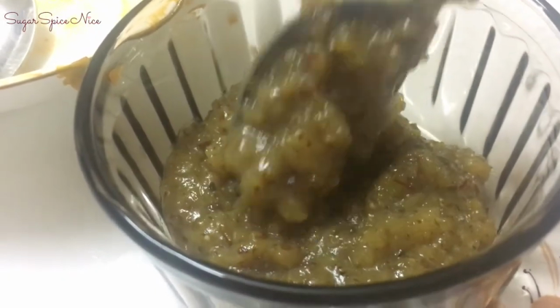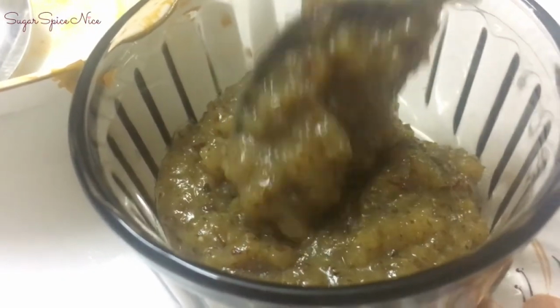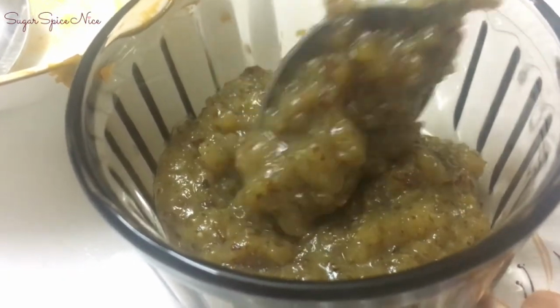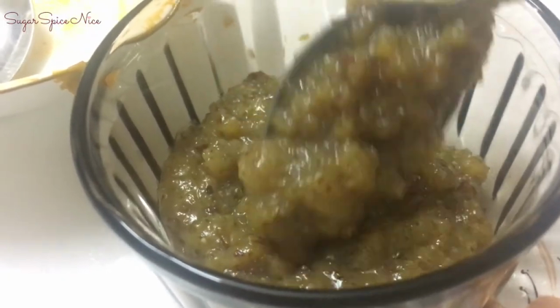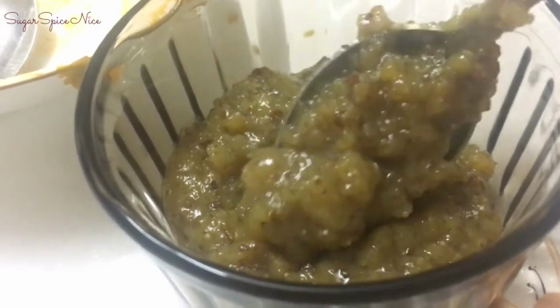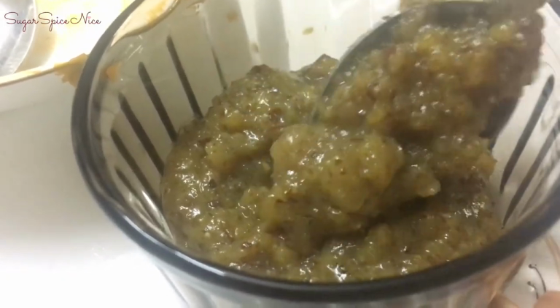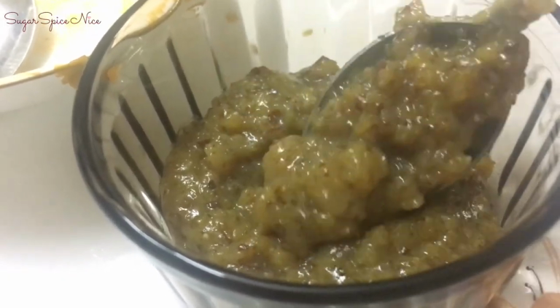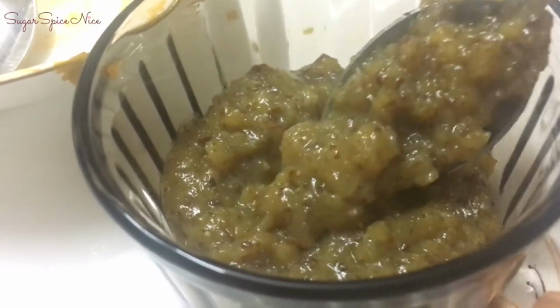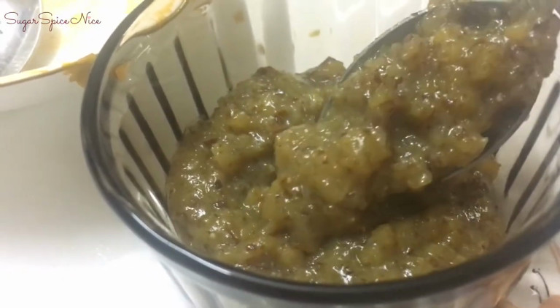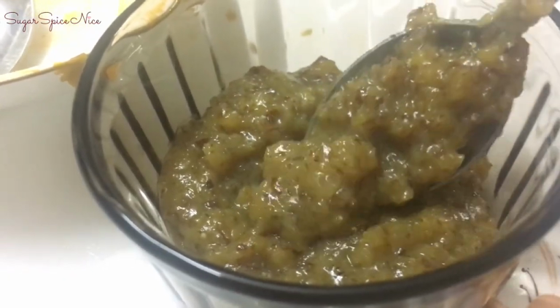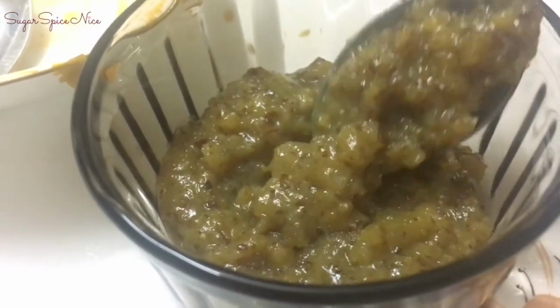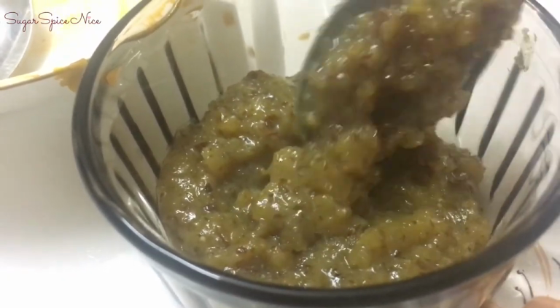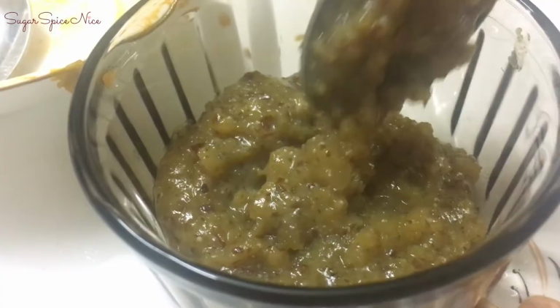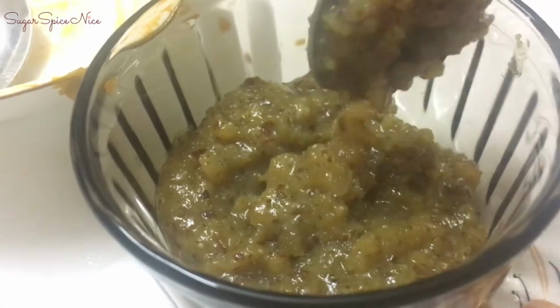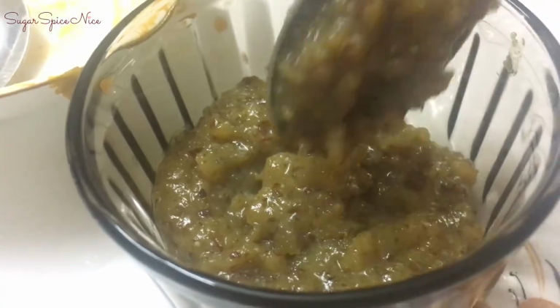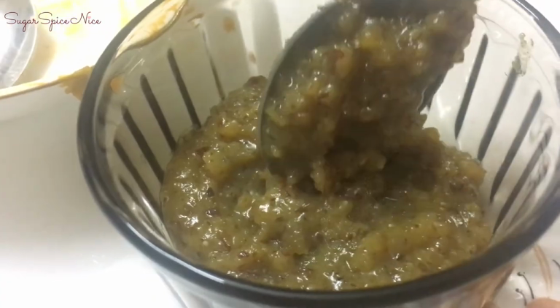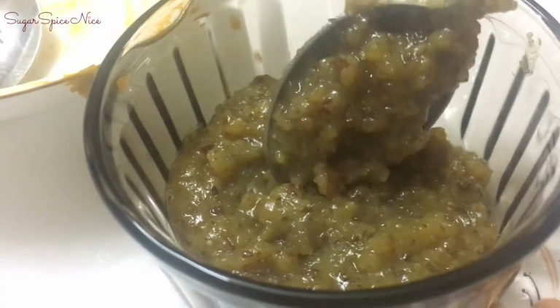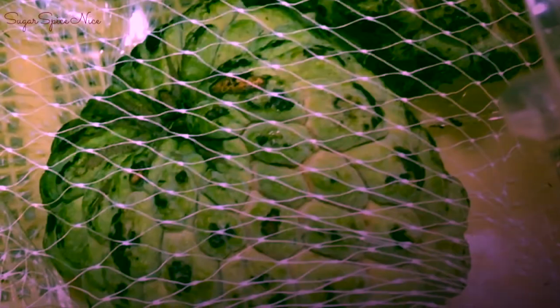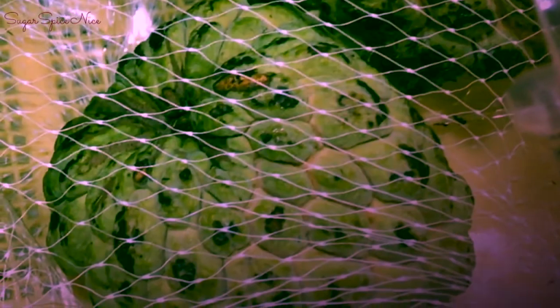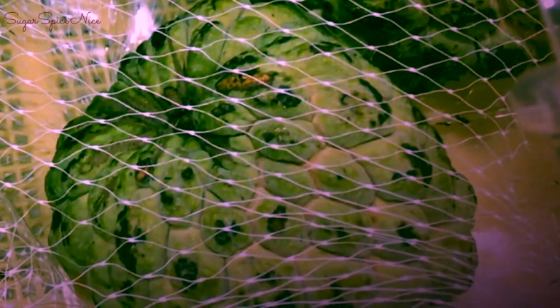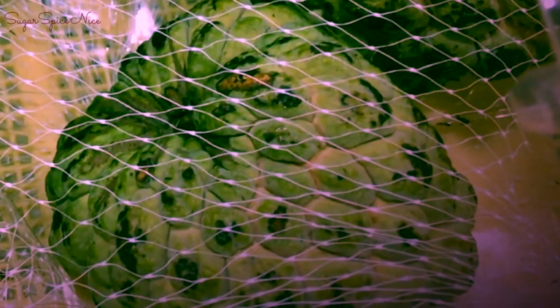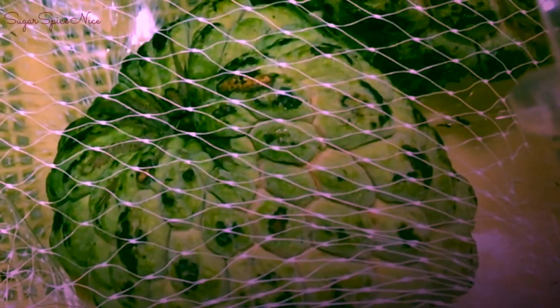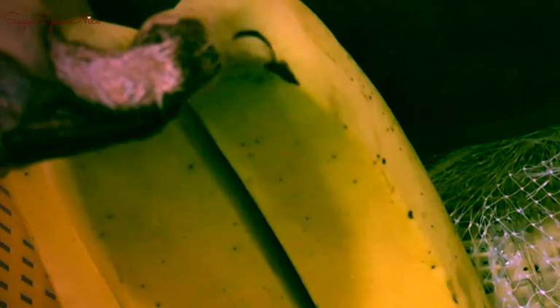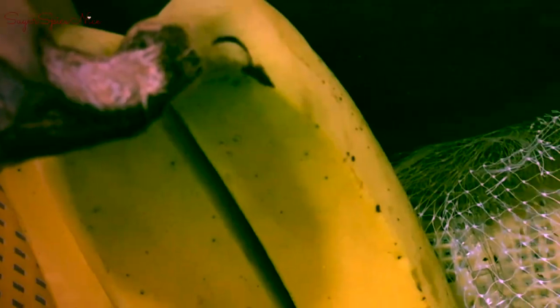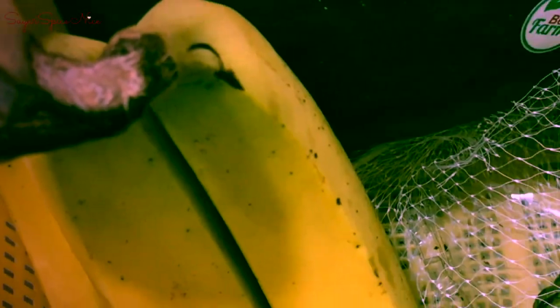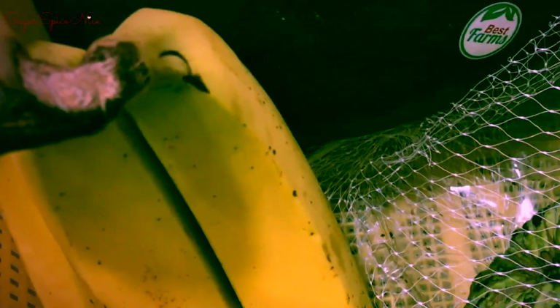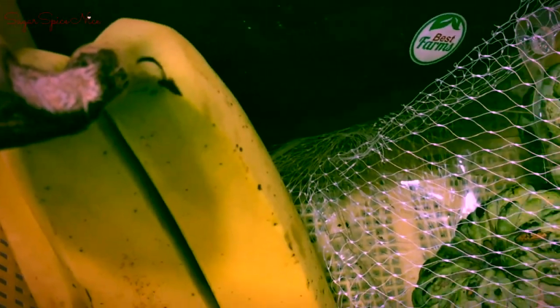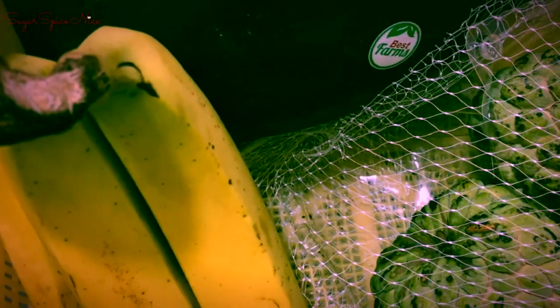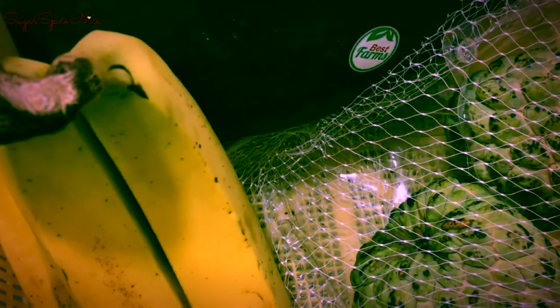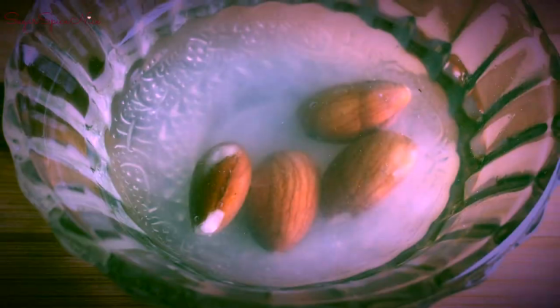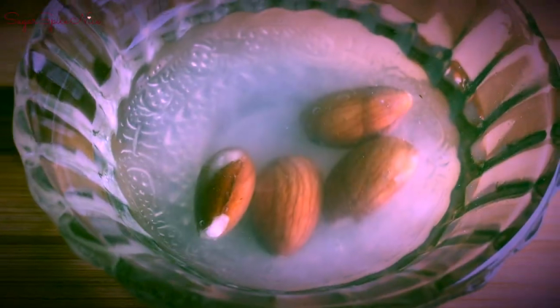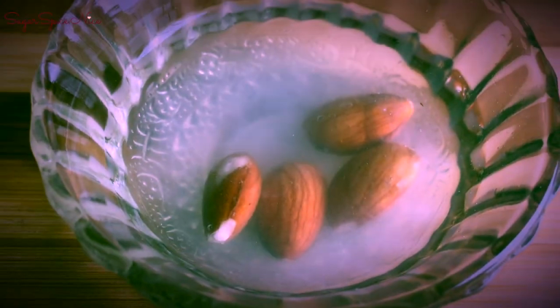For dessert I had this delicious badam halwa. I love the way it tastes when it's piping hot.